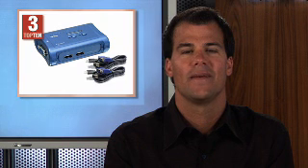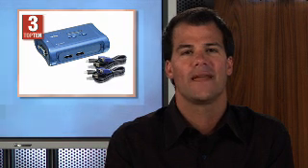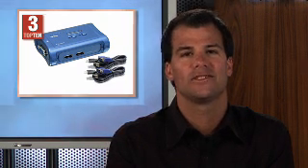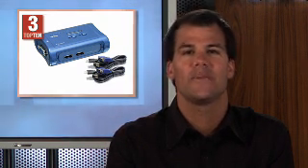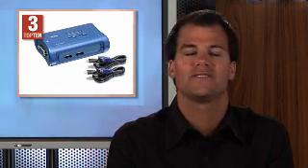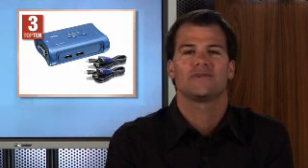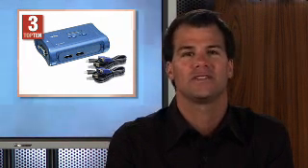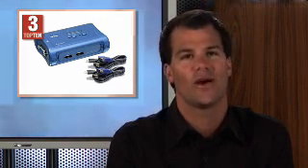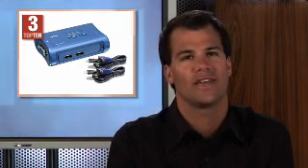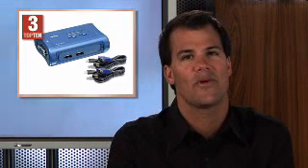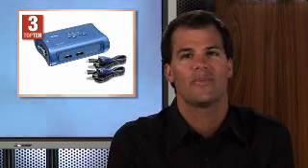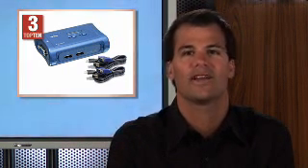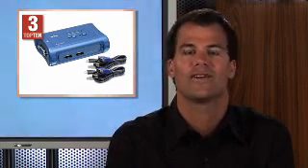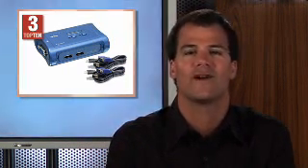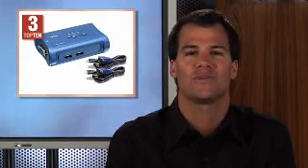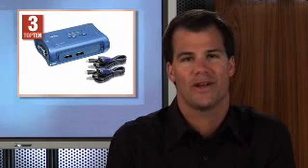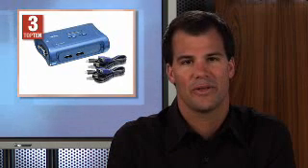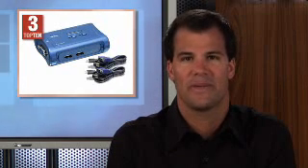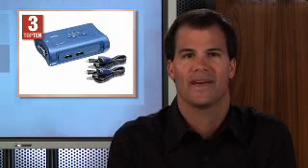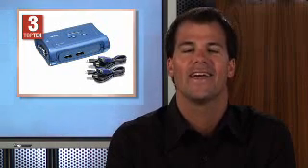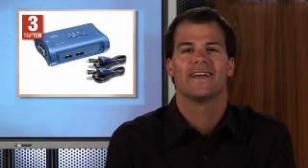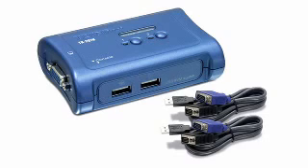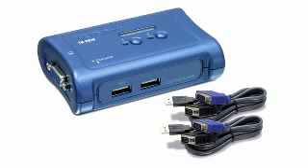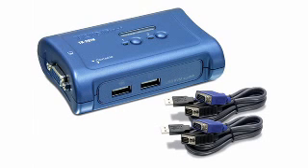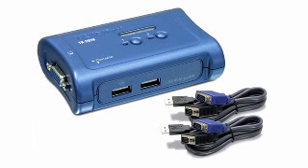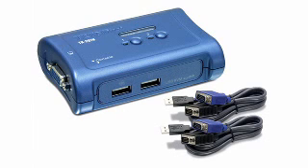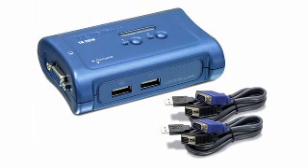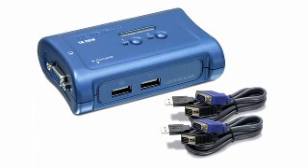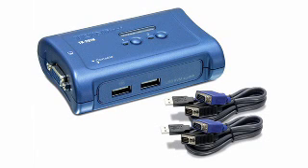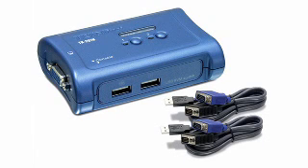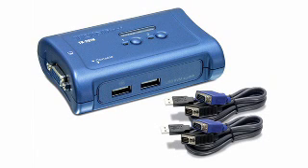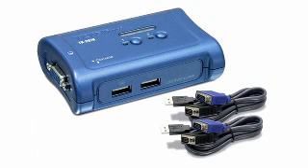Manage two PCs with just one keyboard, monitor, and mouse with our number 3 pick. It's the TrendNet 2-port USB KVM switch.